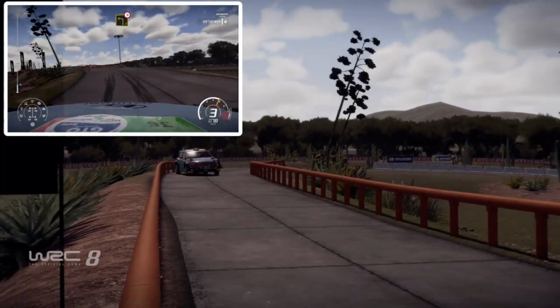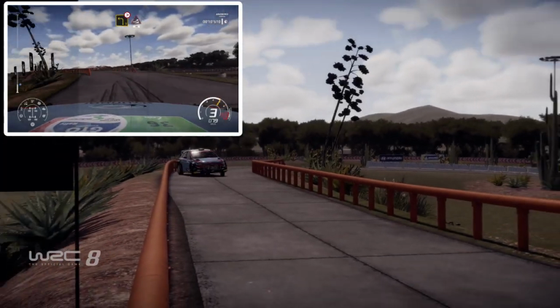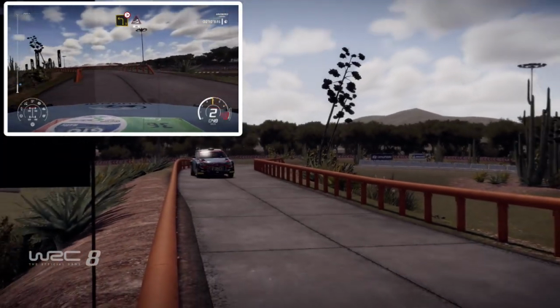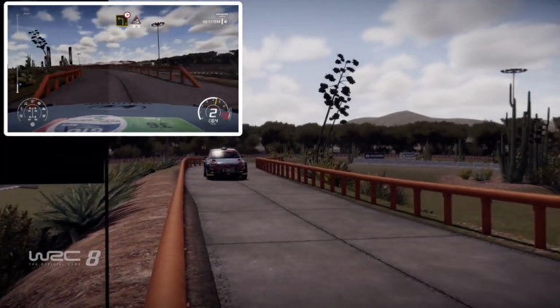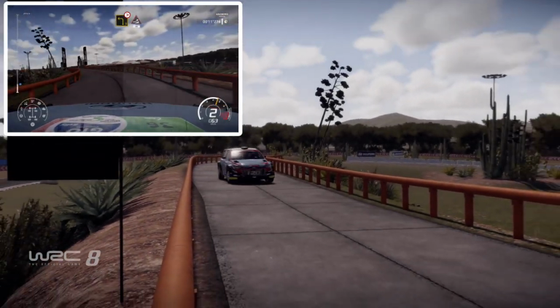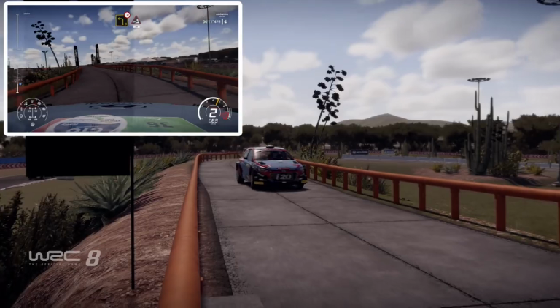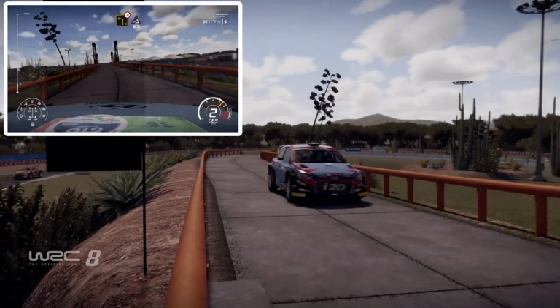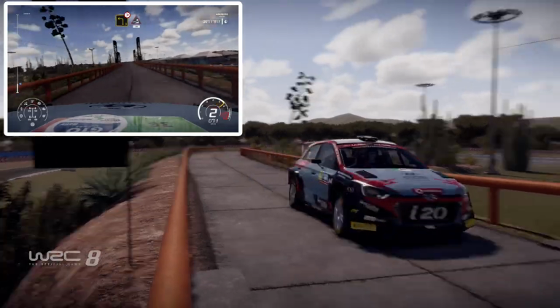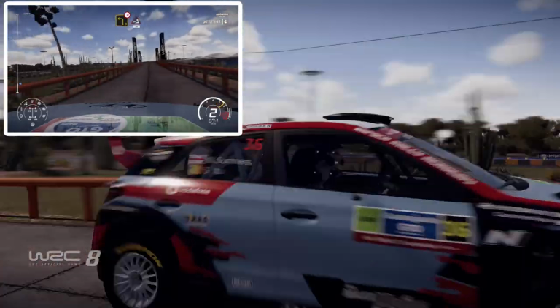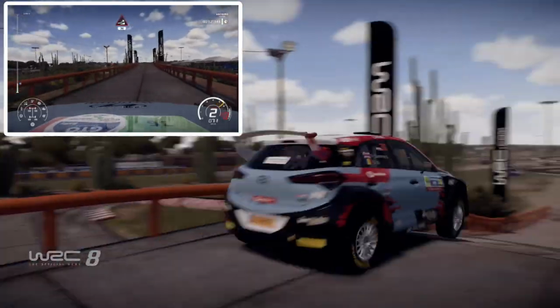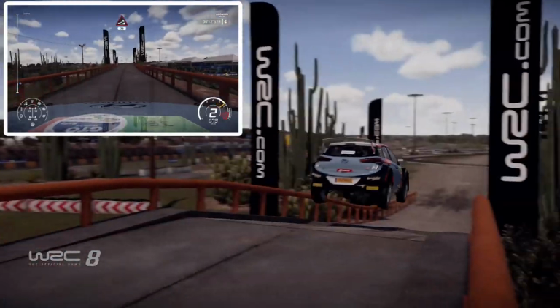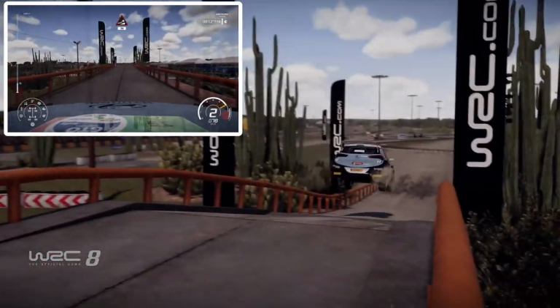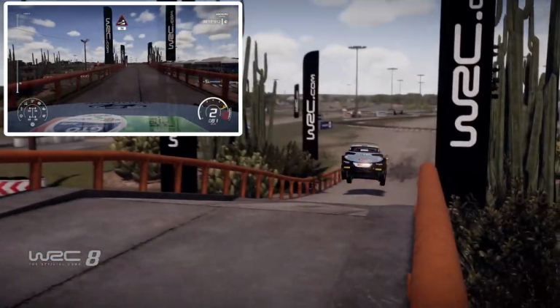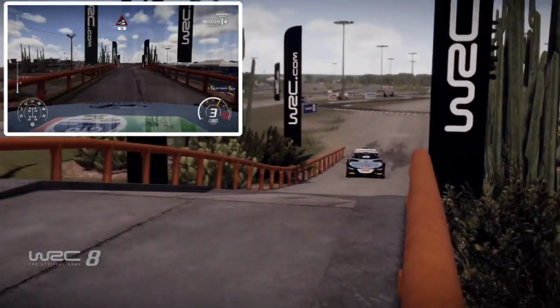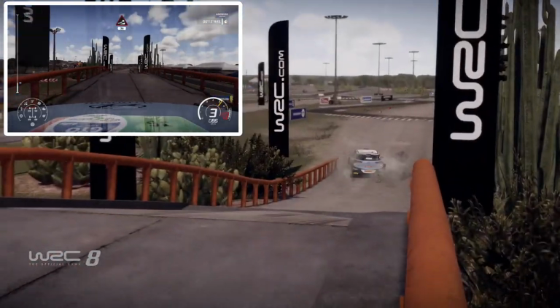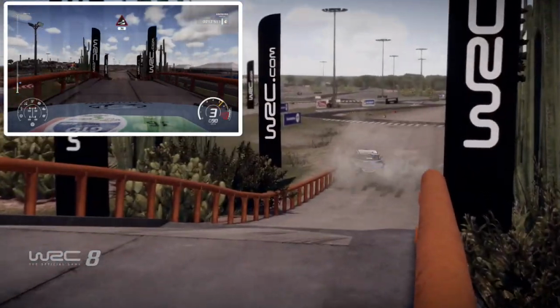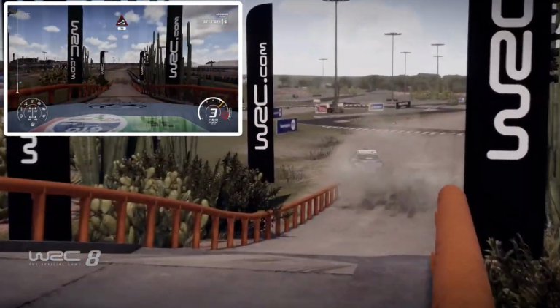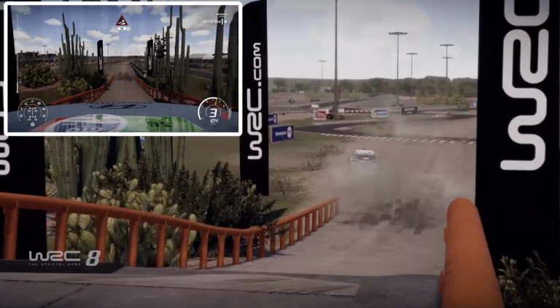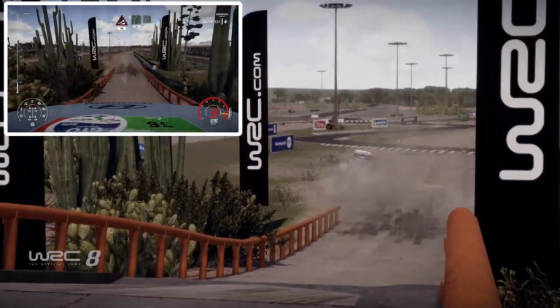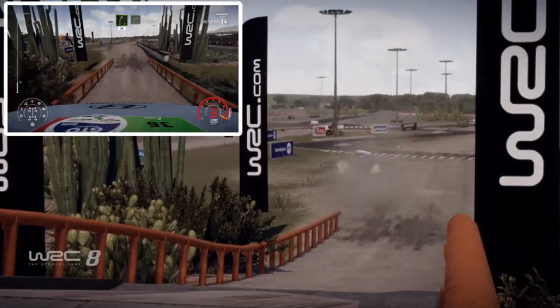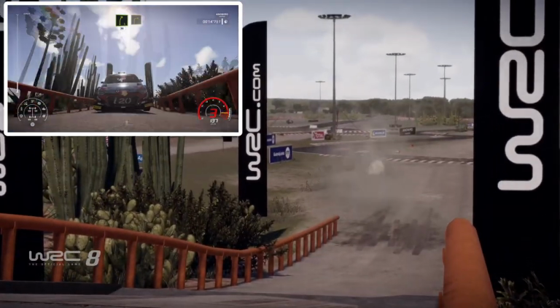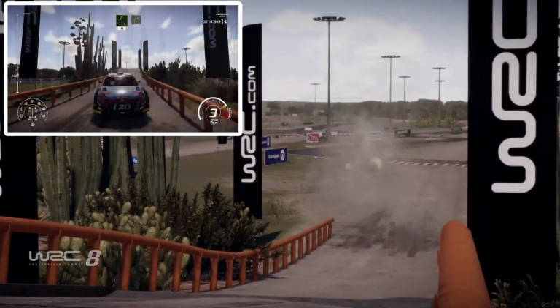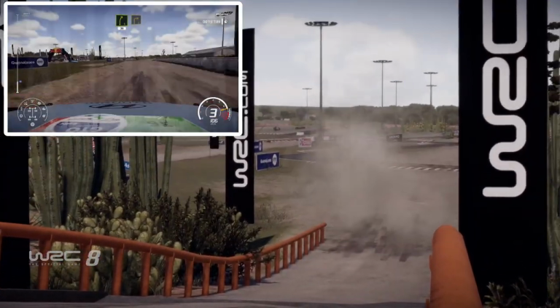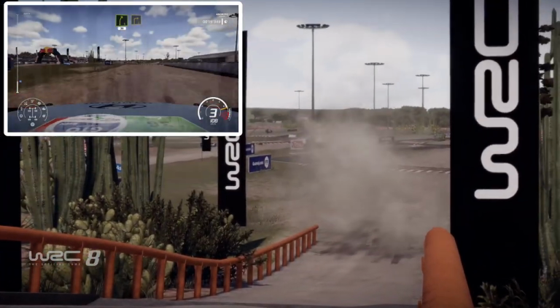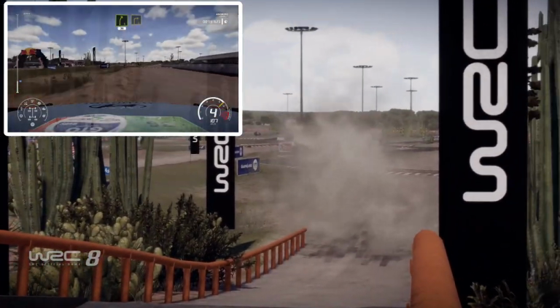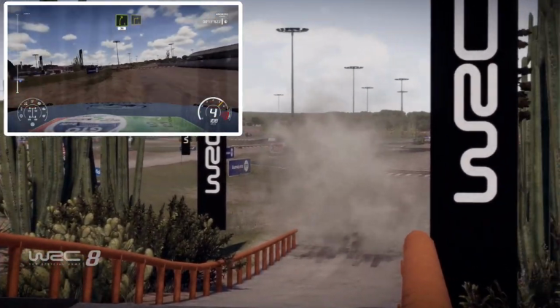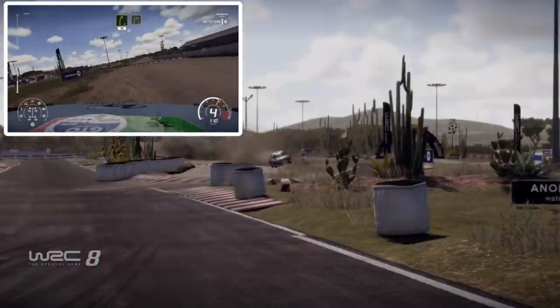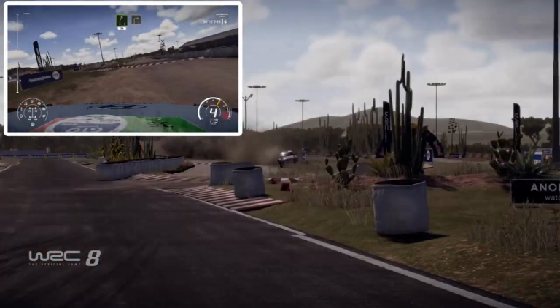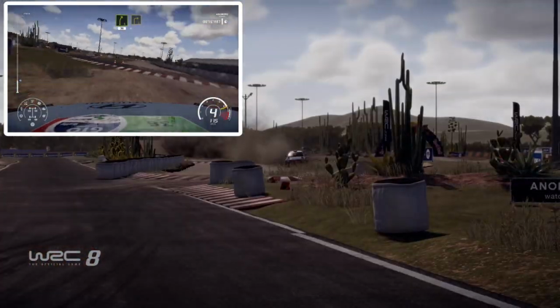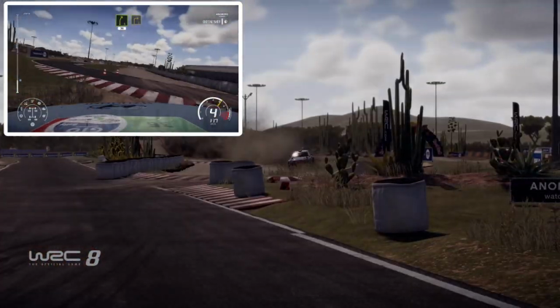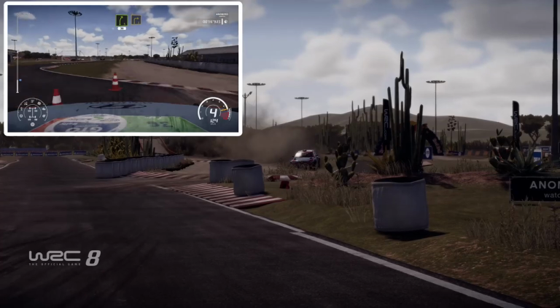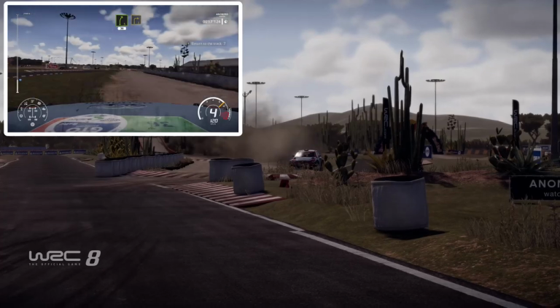And jump, 30 over gravel. Right 5, short, over bump, 30 over tarmac, and right 3.